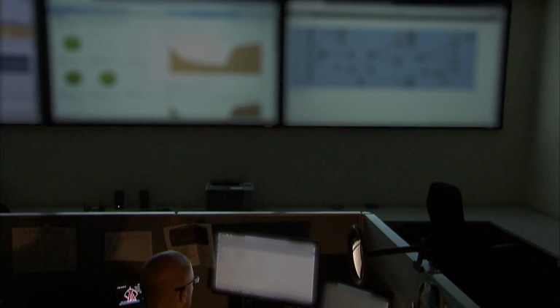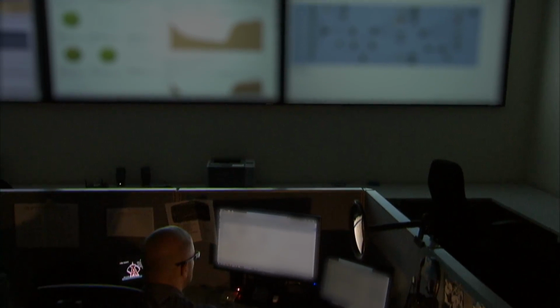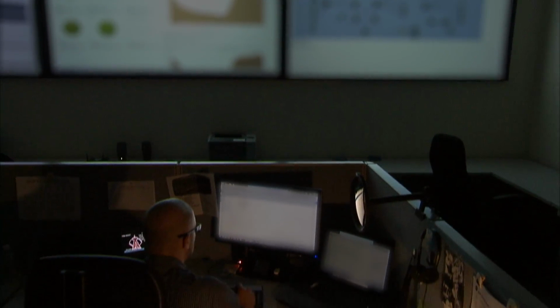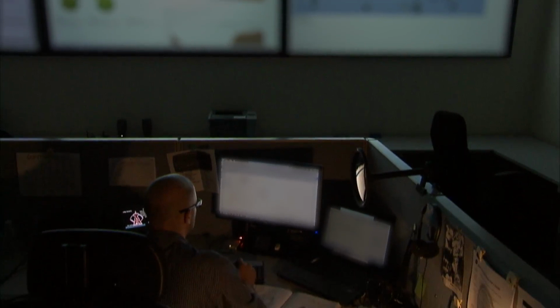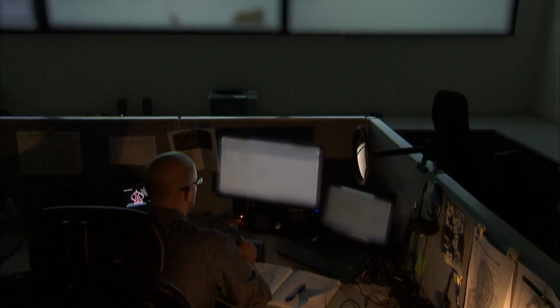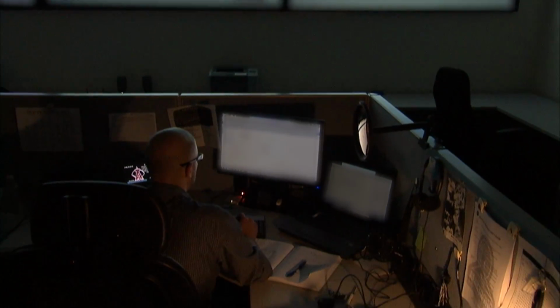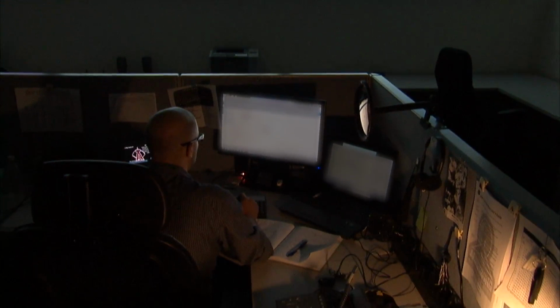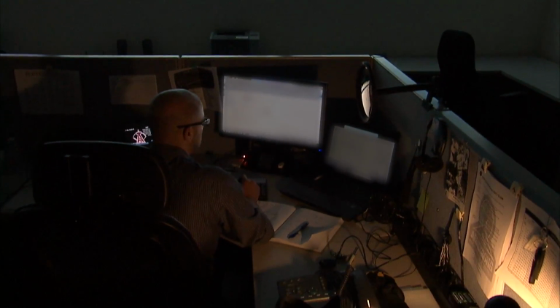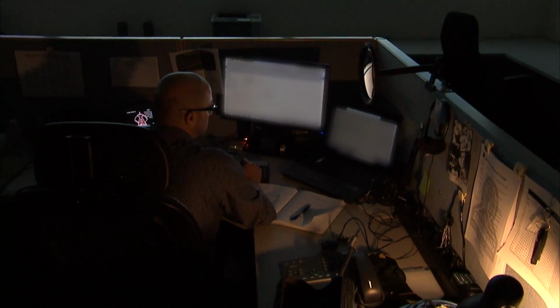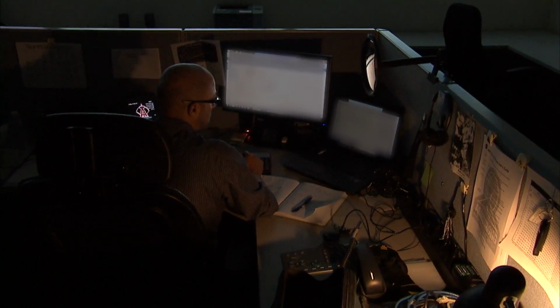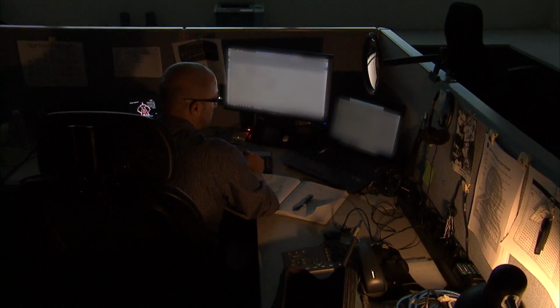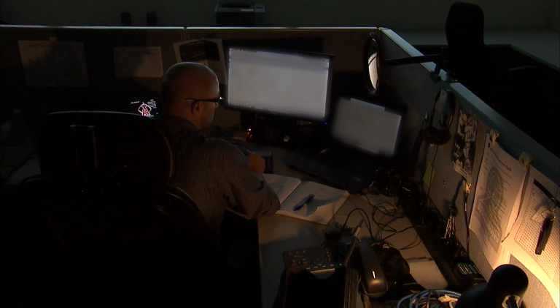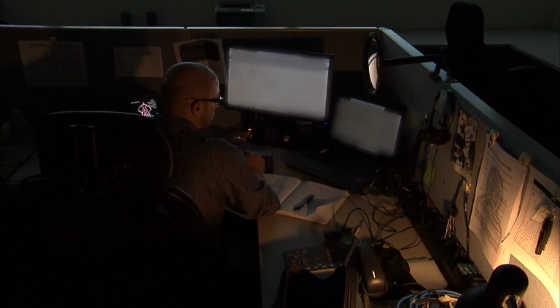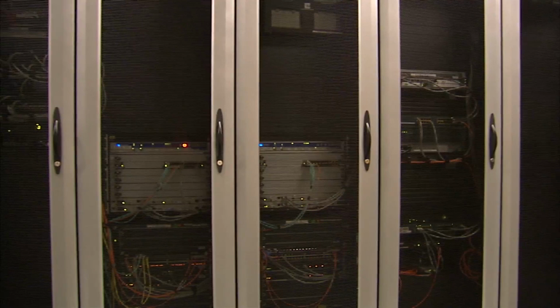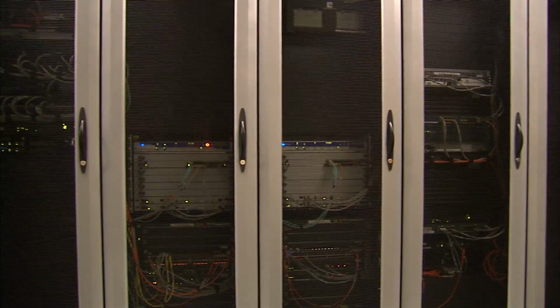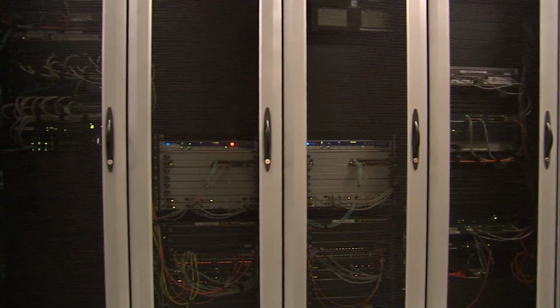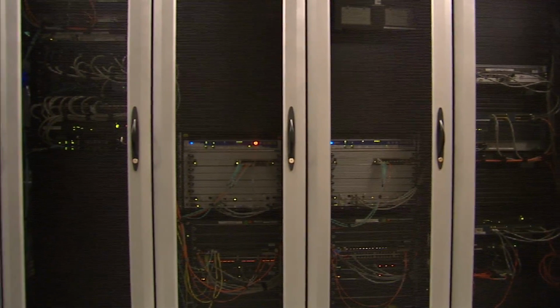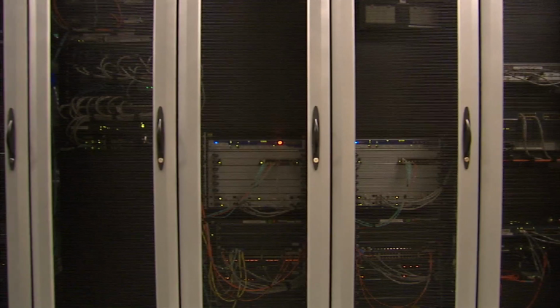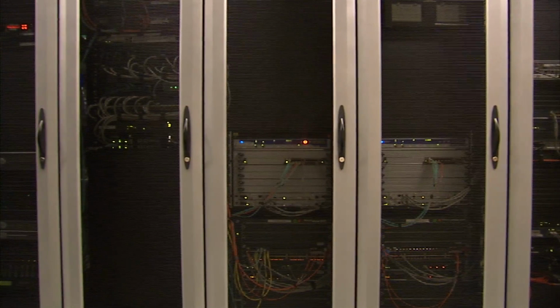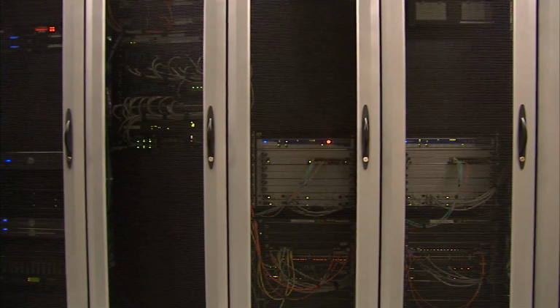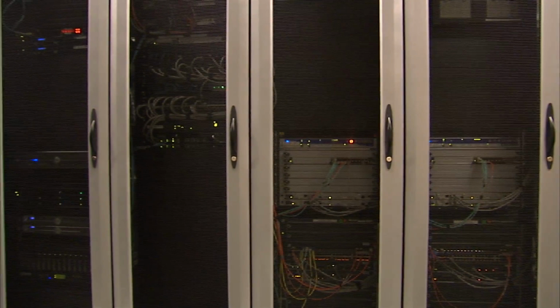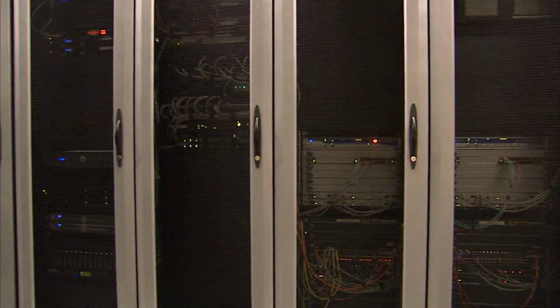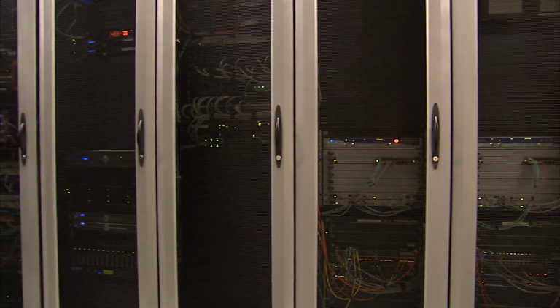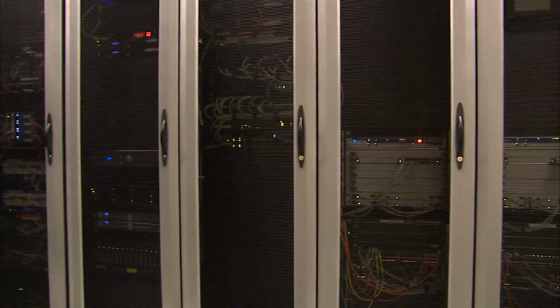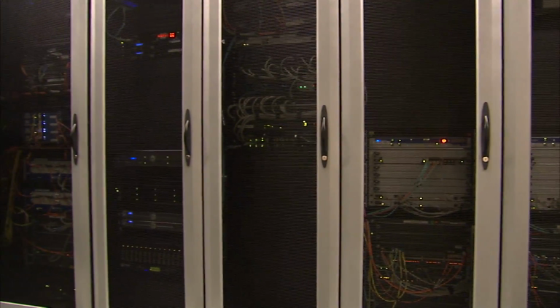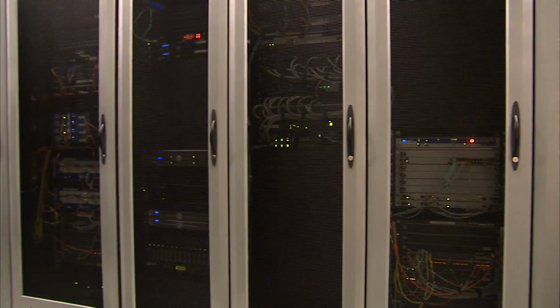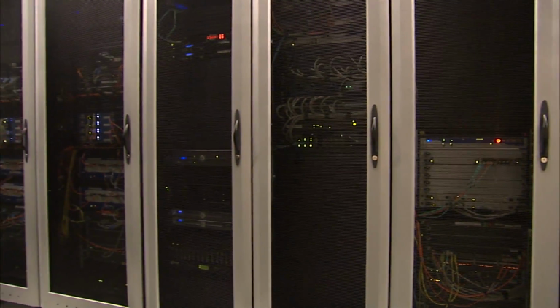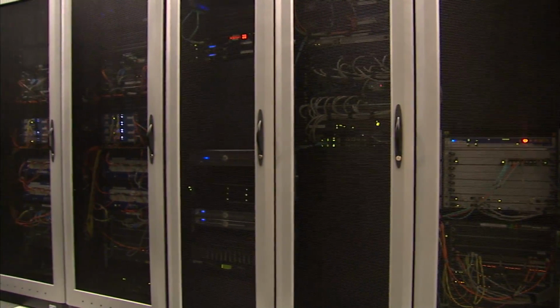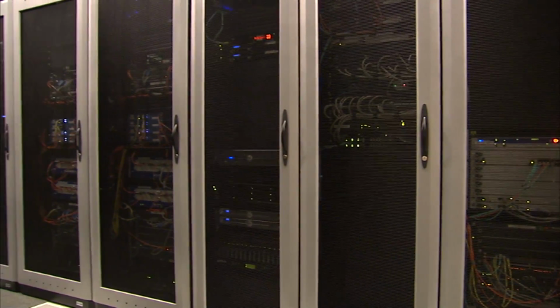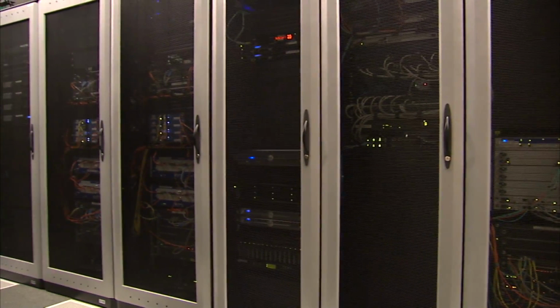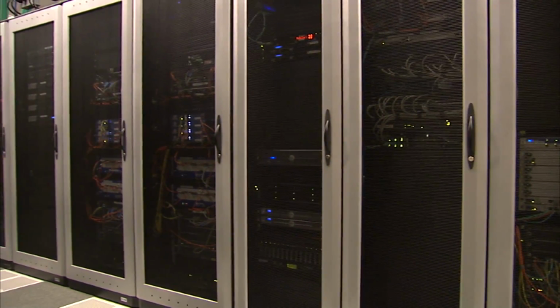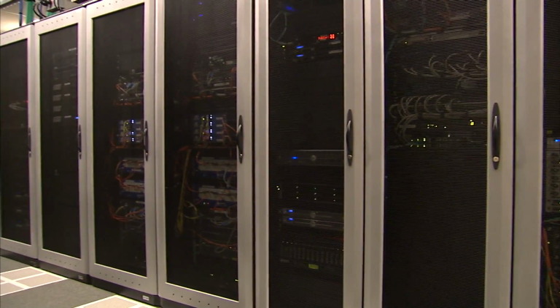Some of those would really be our network operations center, our data center, or obviously the network and all the infrastructure that ties all that together.